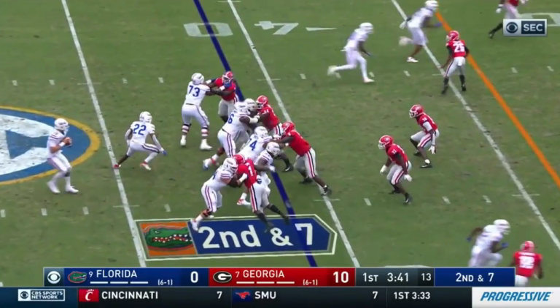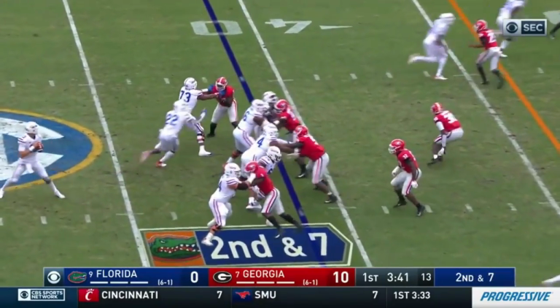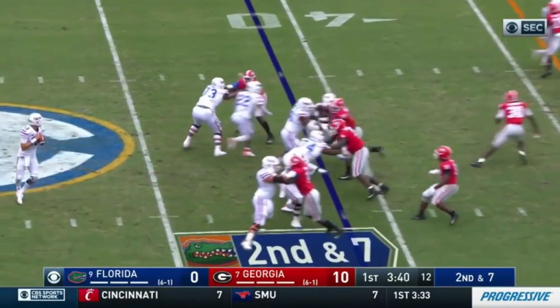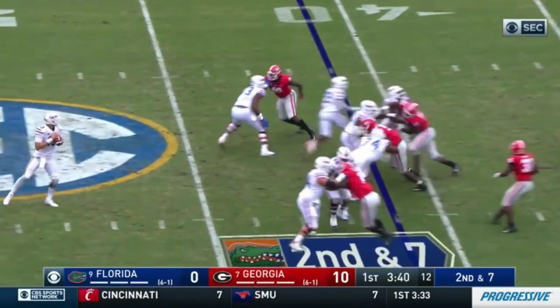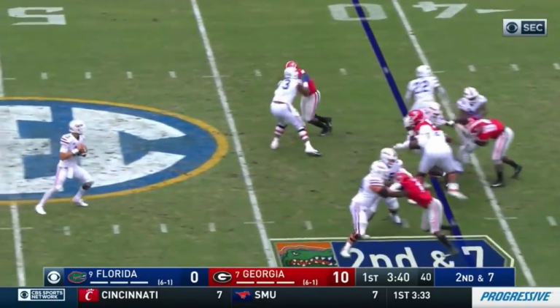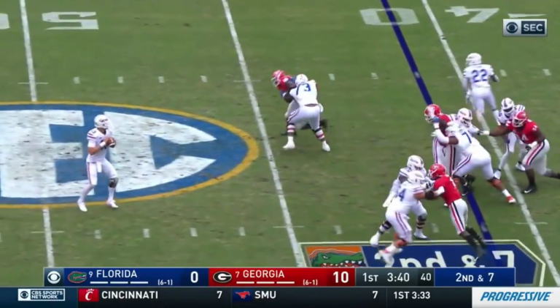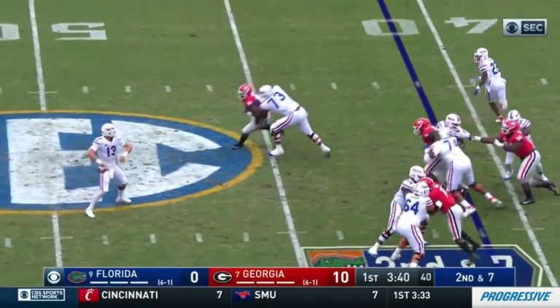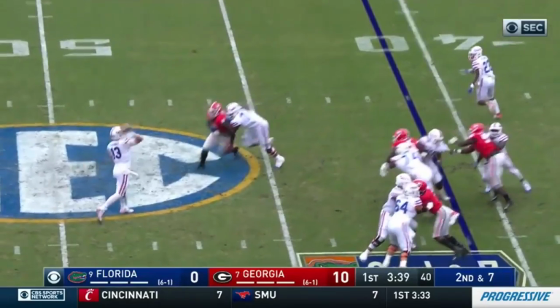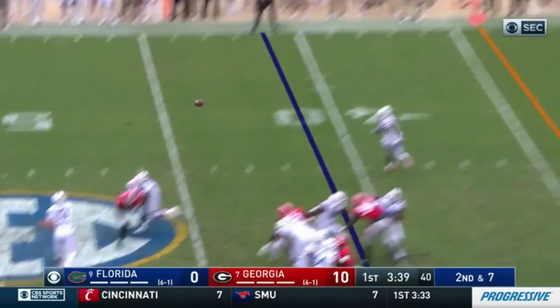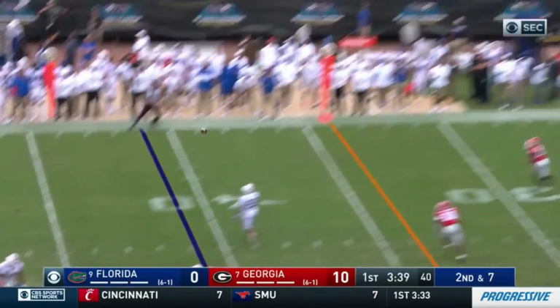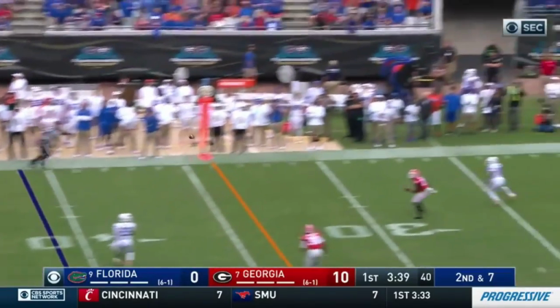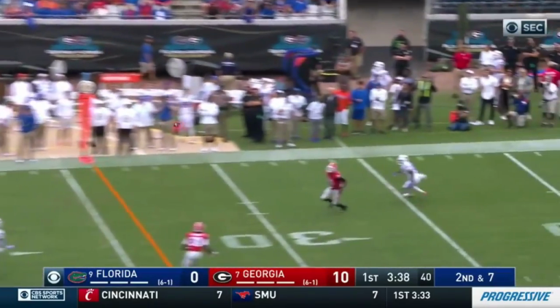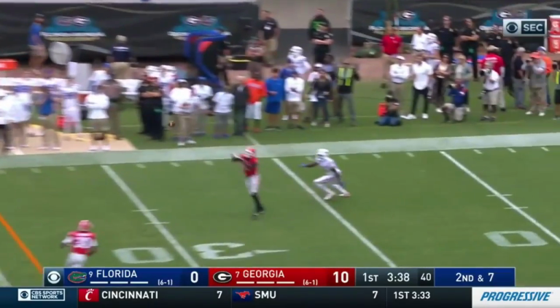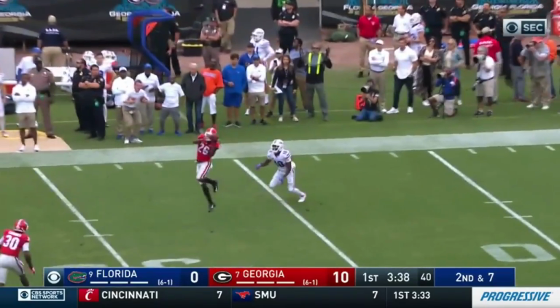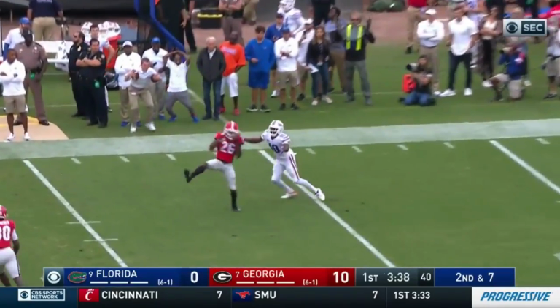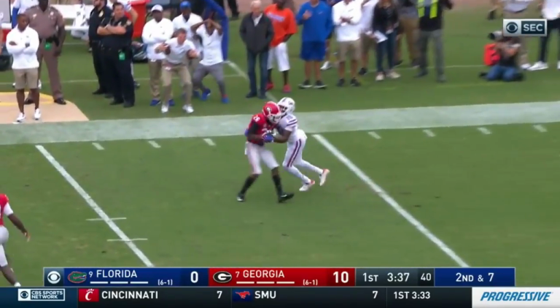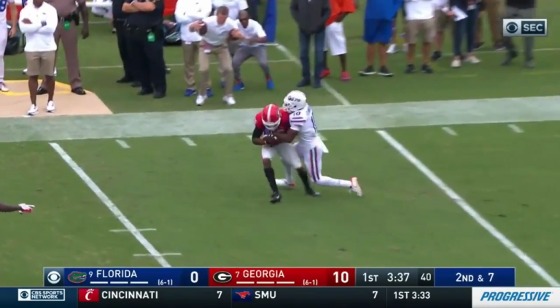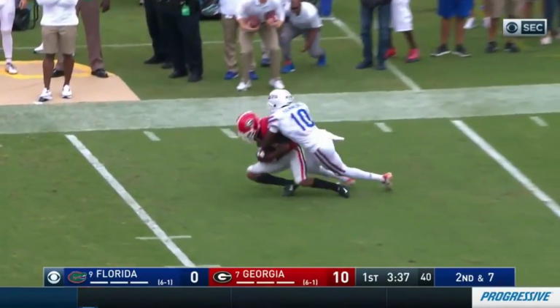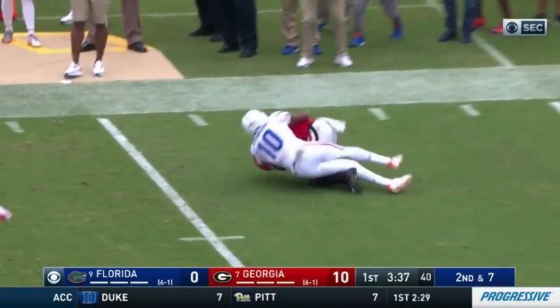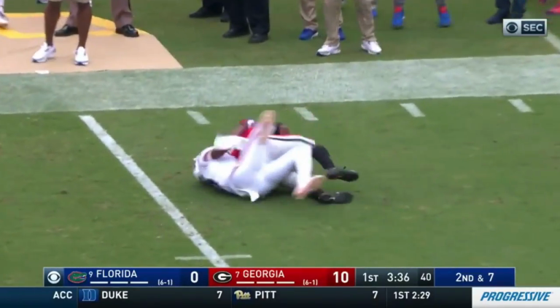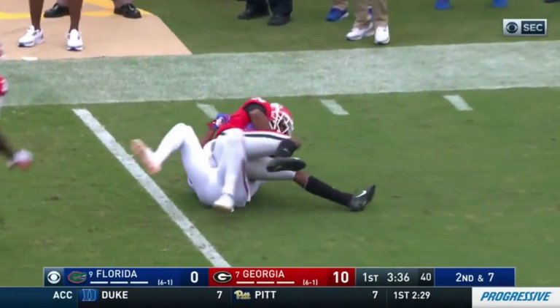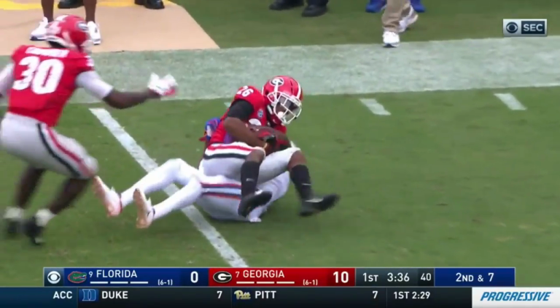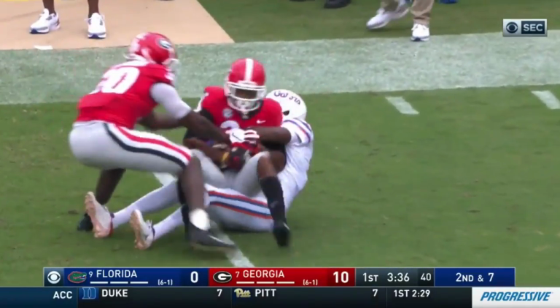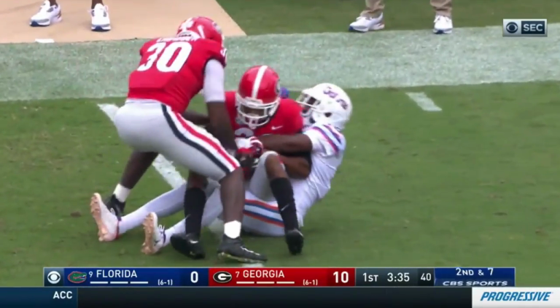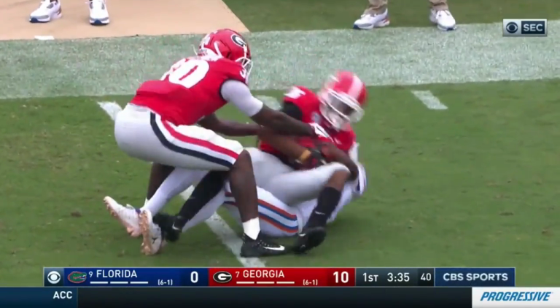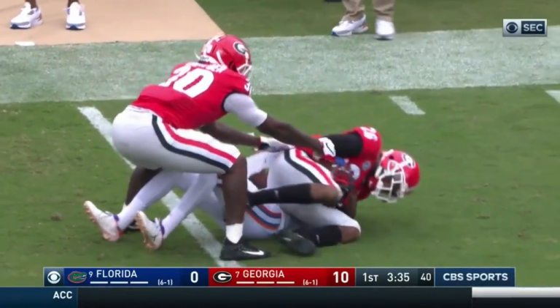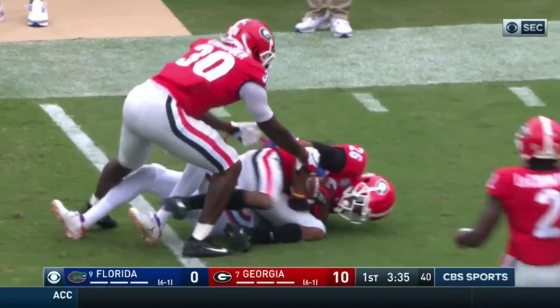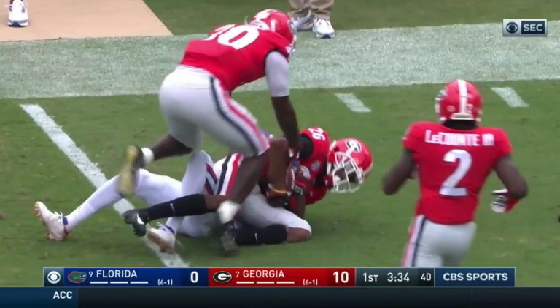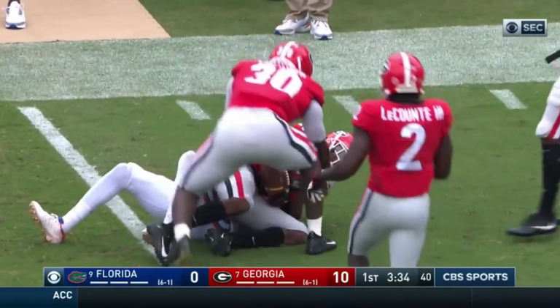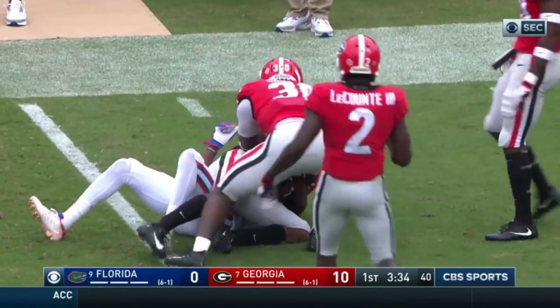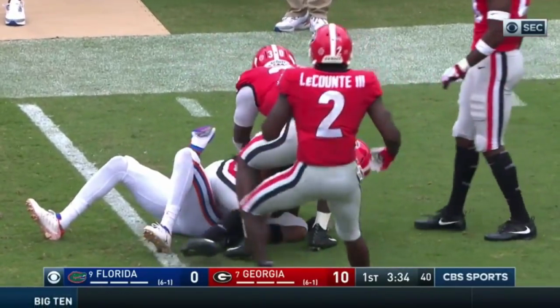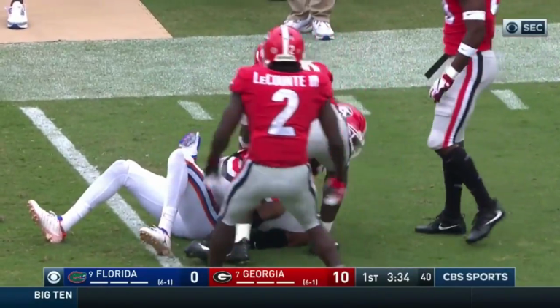Franks off the play fake, plenty of time, throws the out — he throws it right to Georgia. Tyreek McGee with the interception.